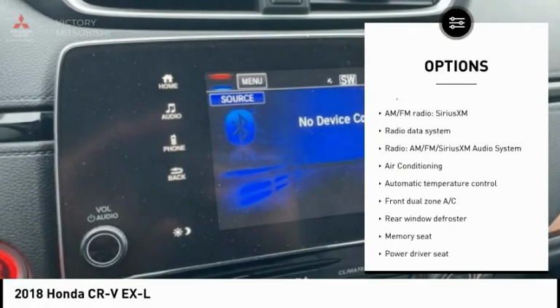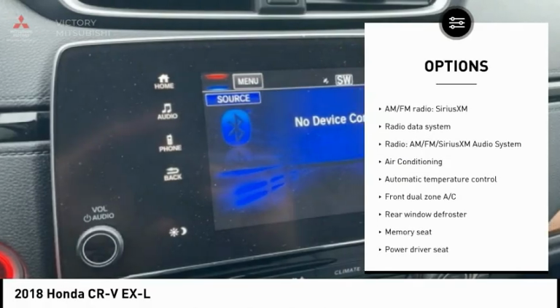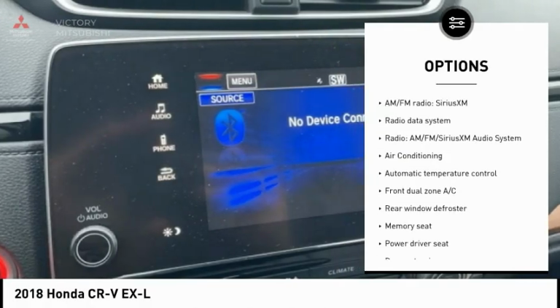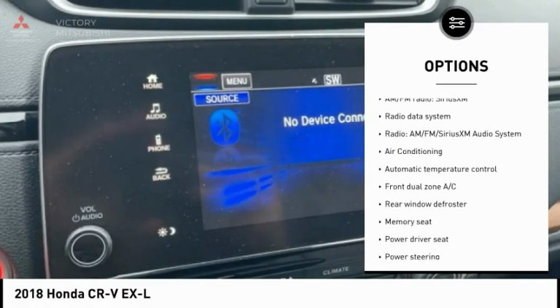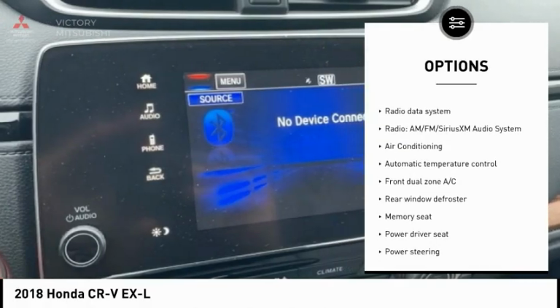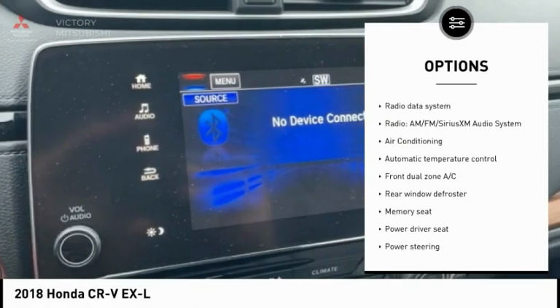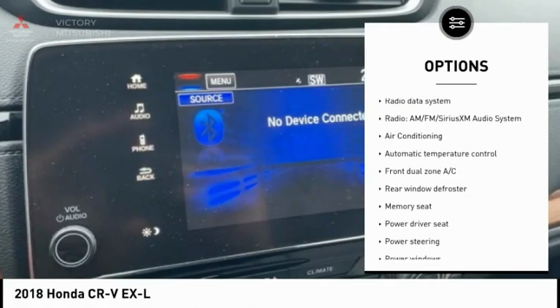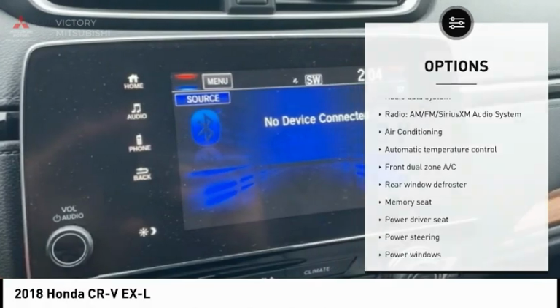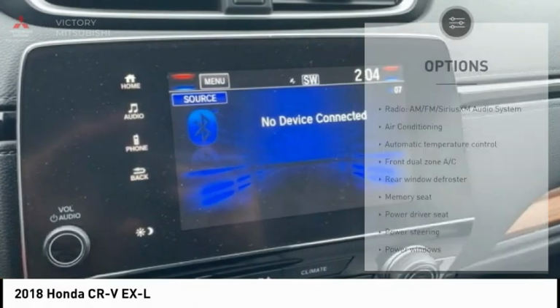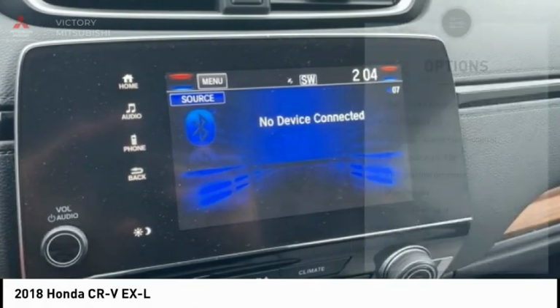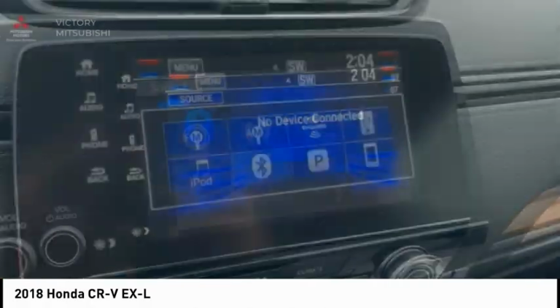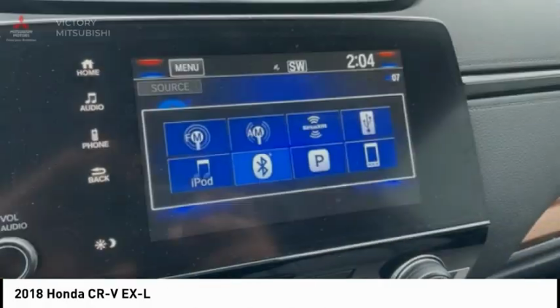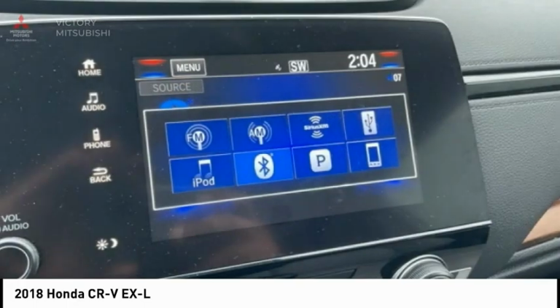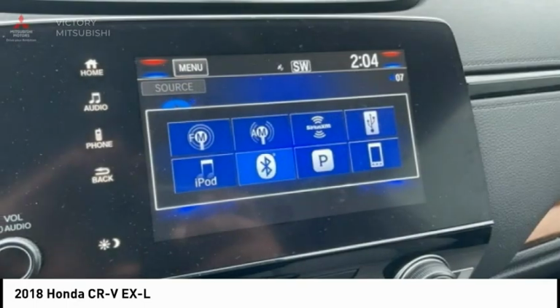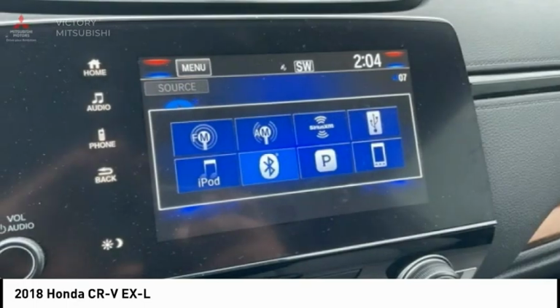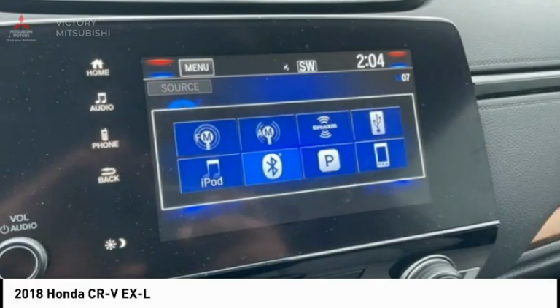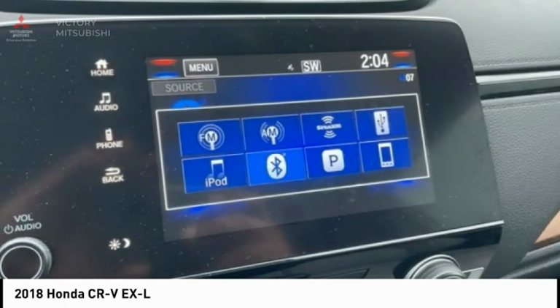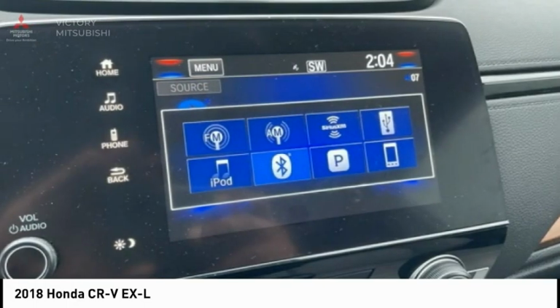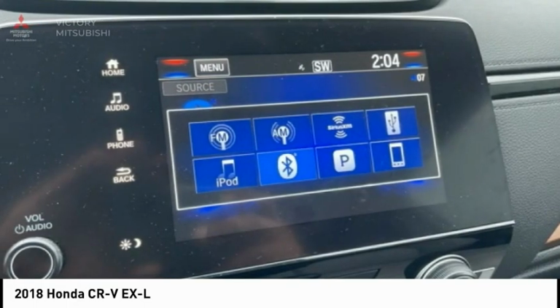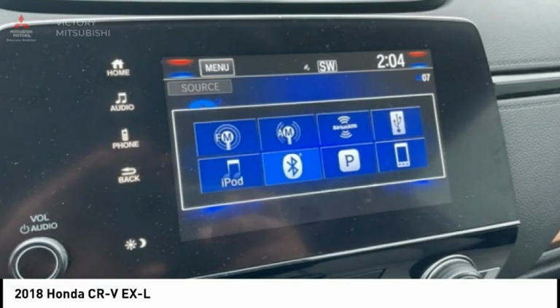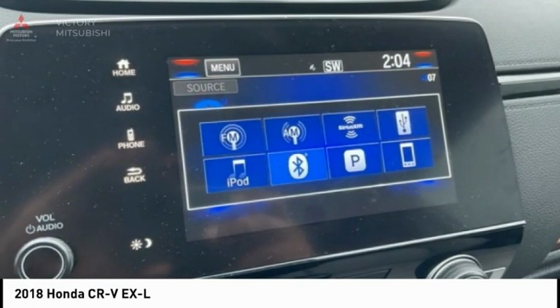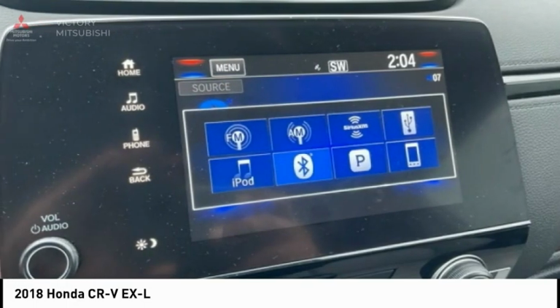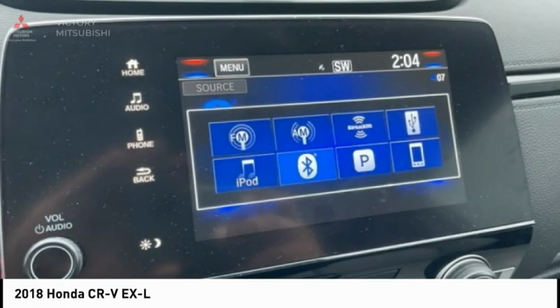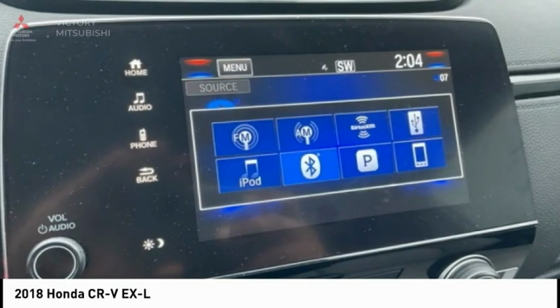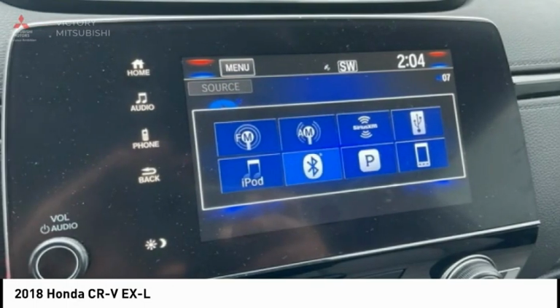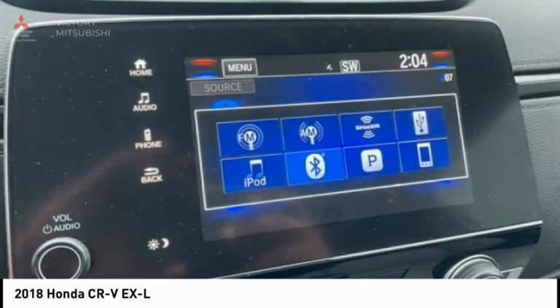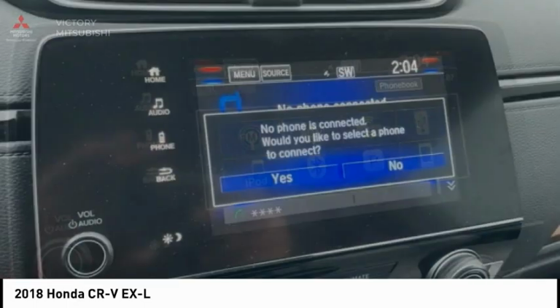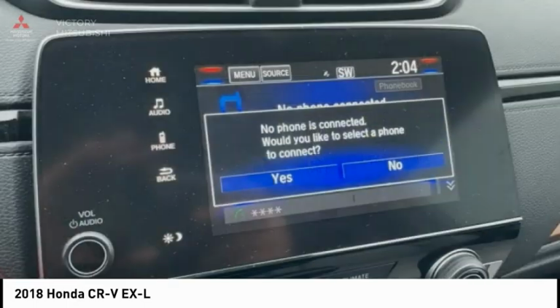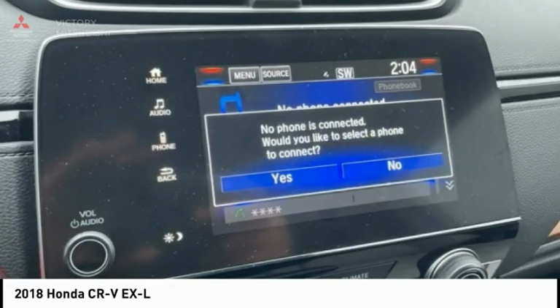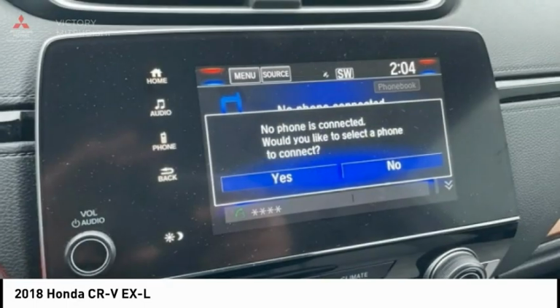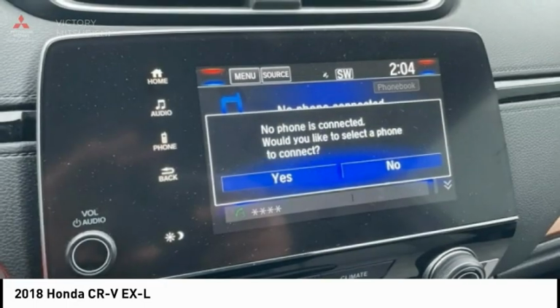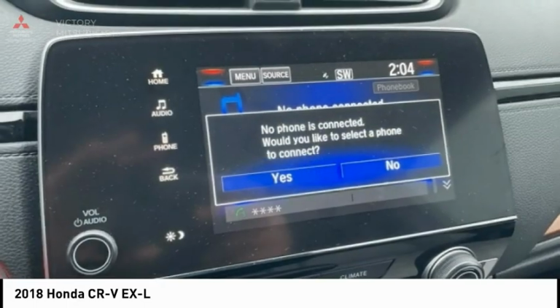Remote keyless entry, fog lights, four-wheel disc brakes, power moonroof, and speed control.